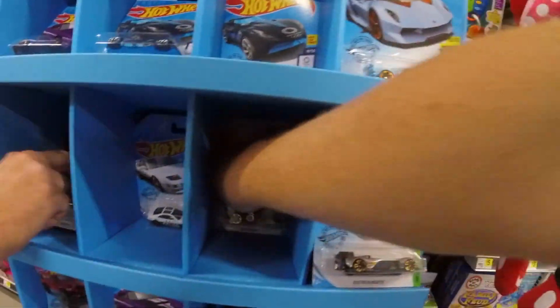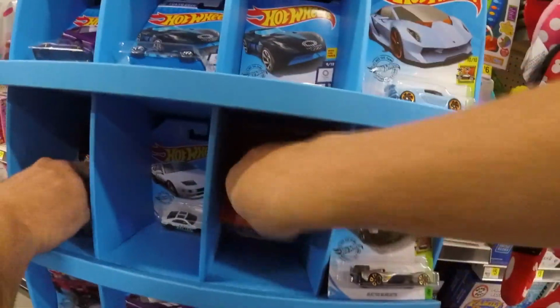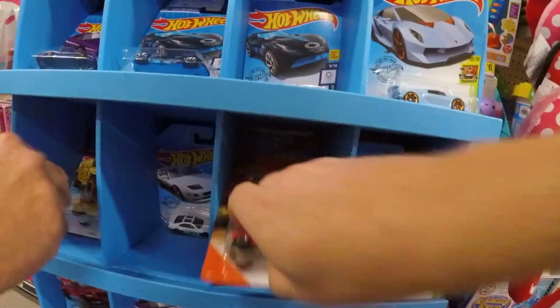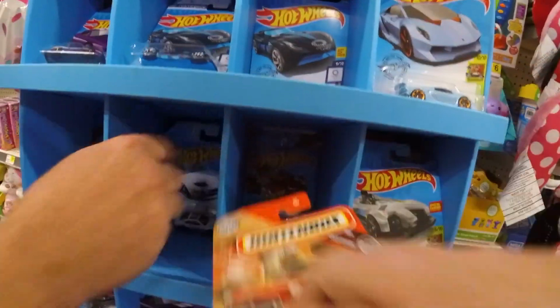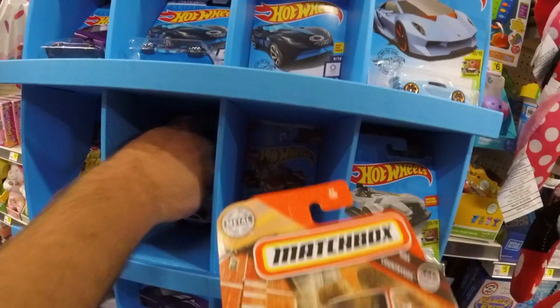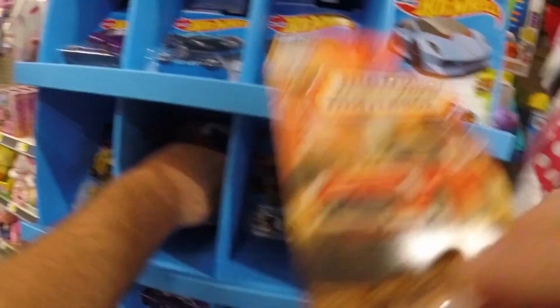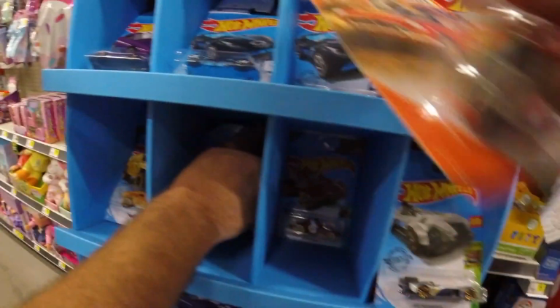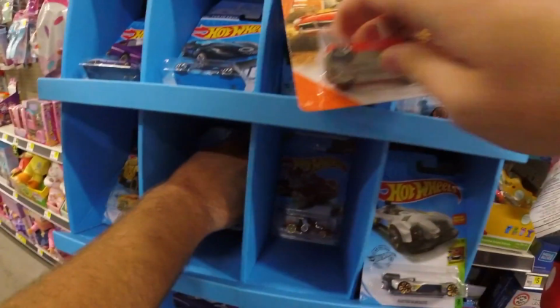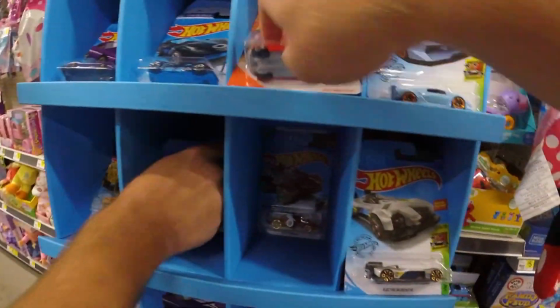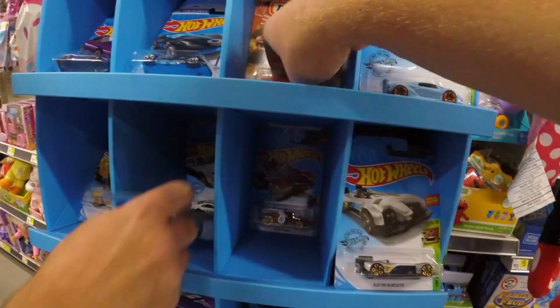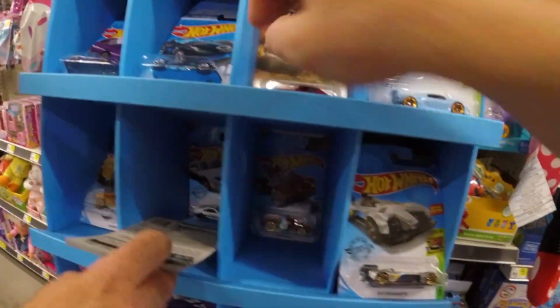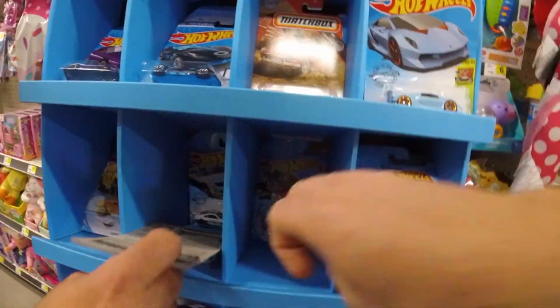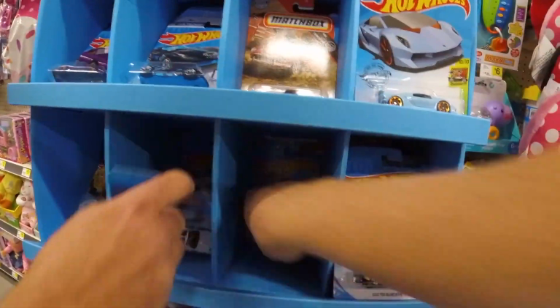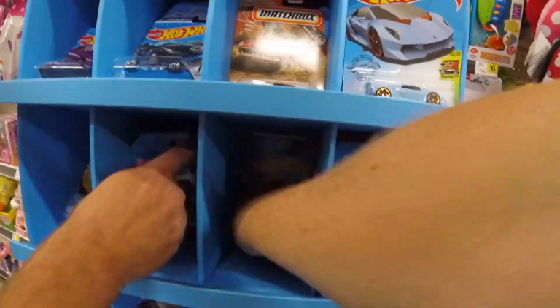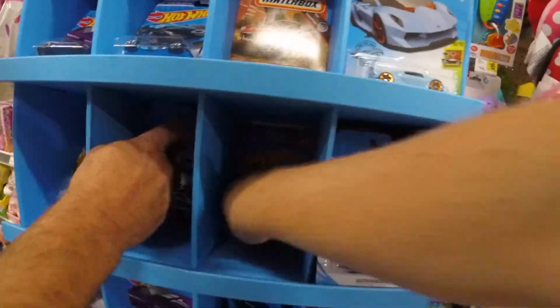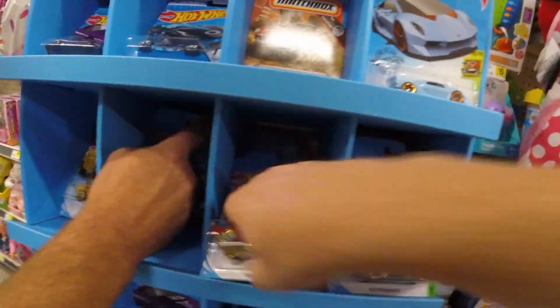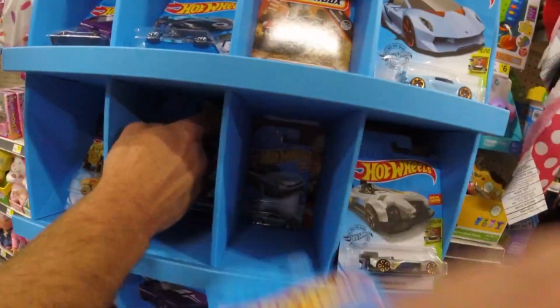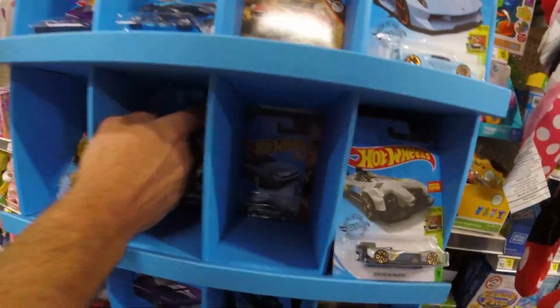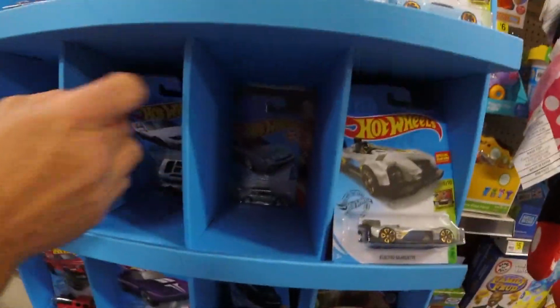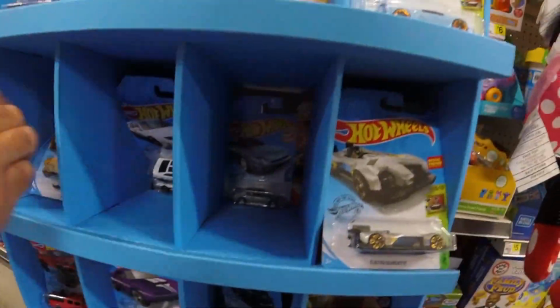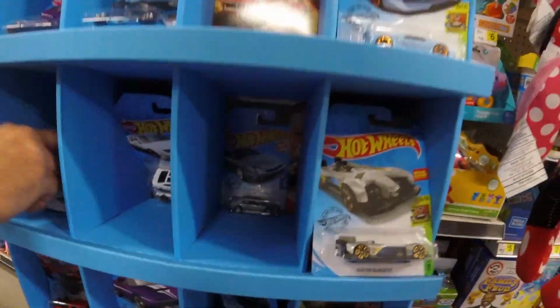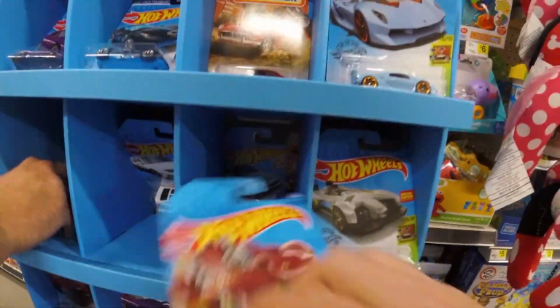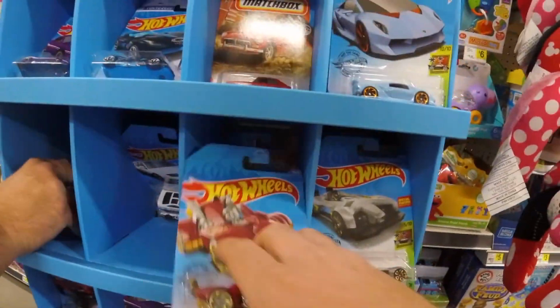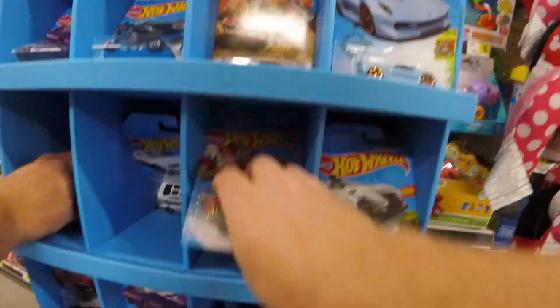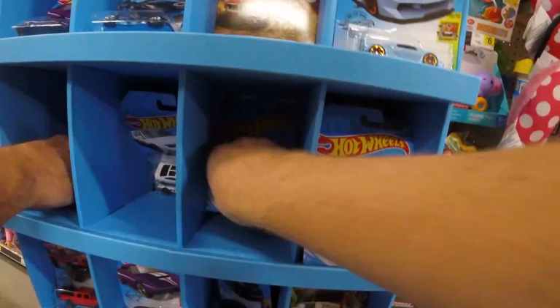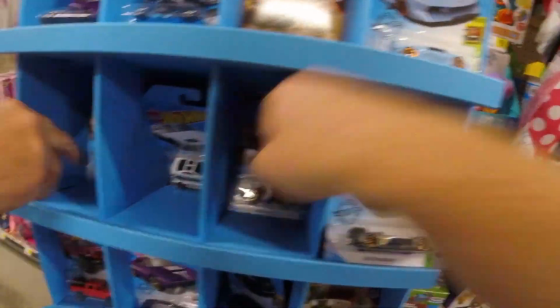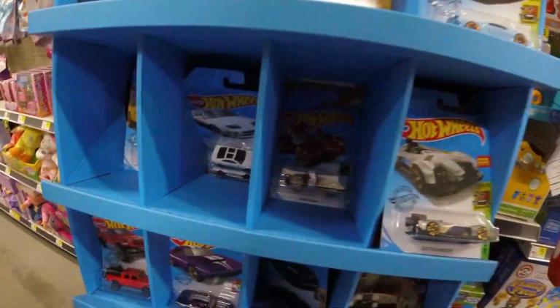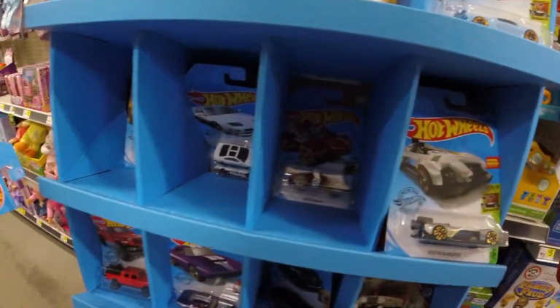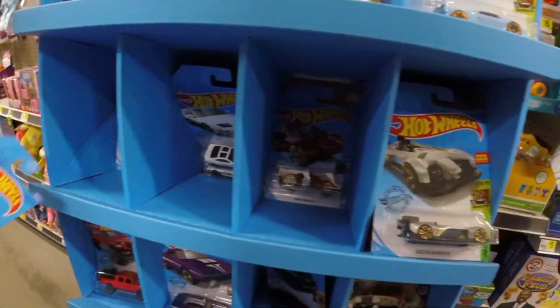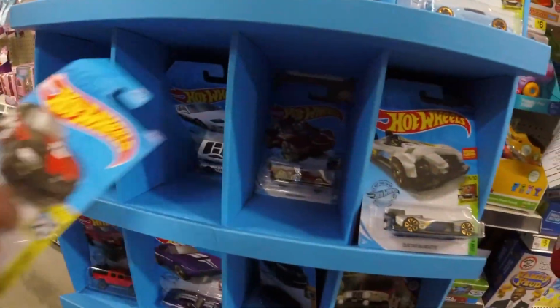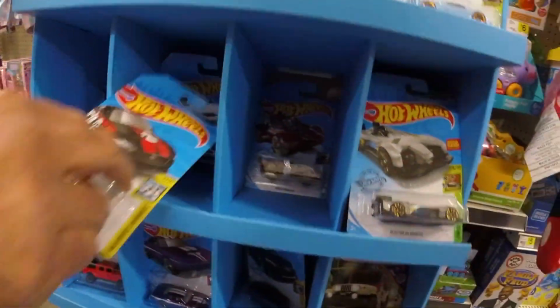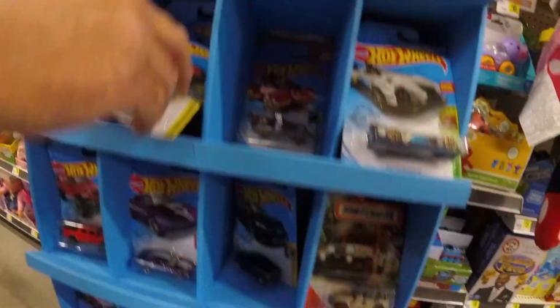All these Matchbox just getting into the Hot Wheels outside — well, just a little too late.